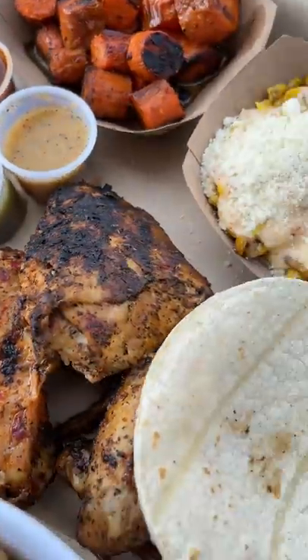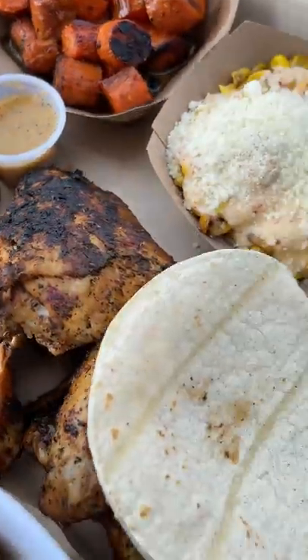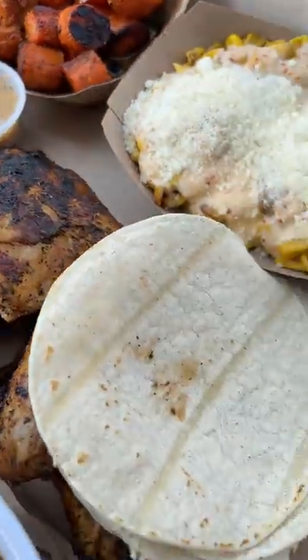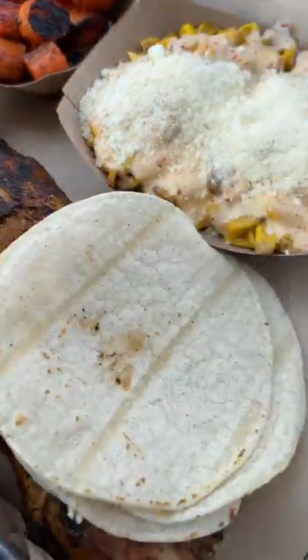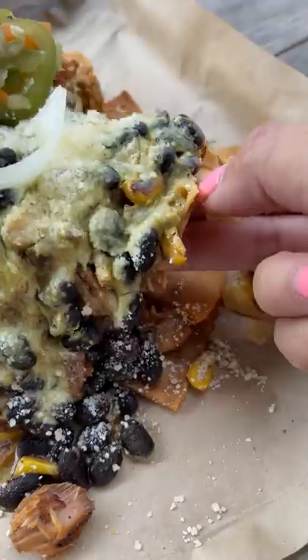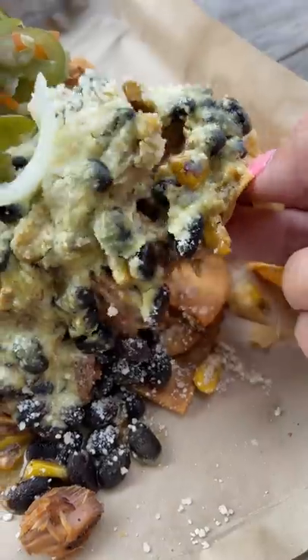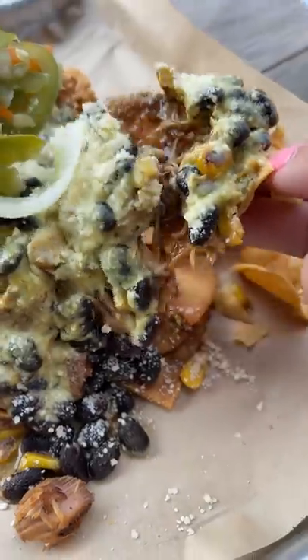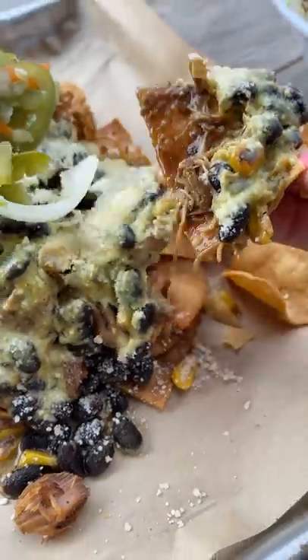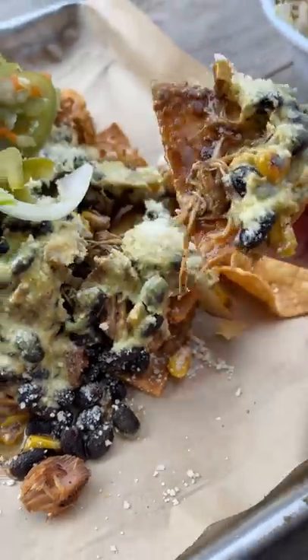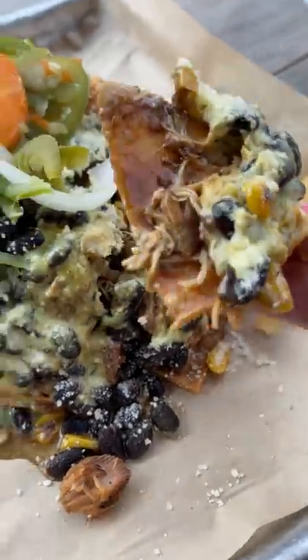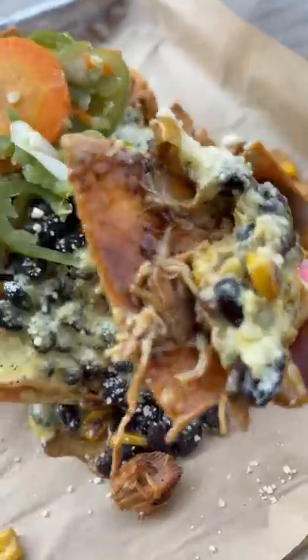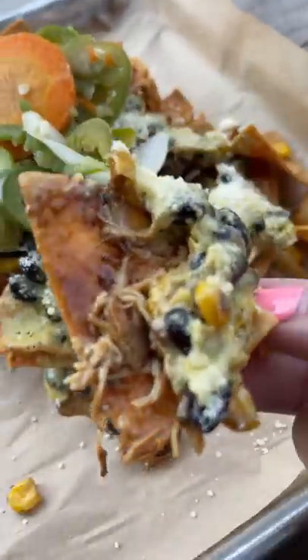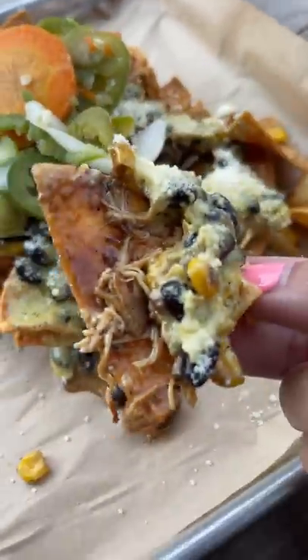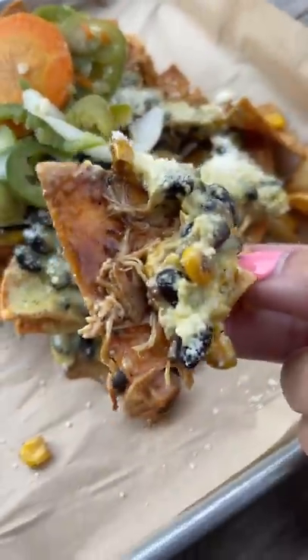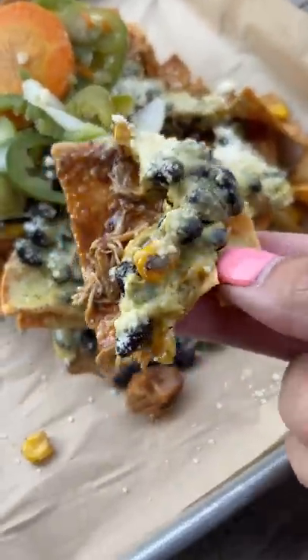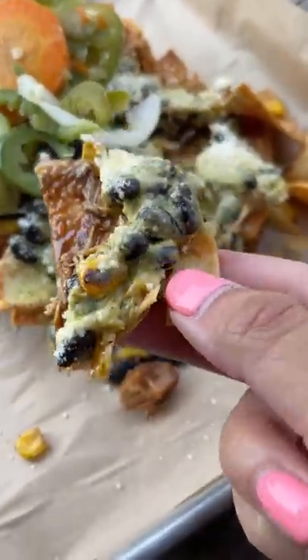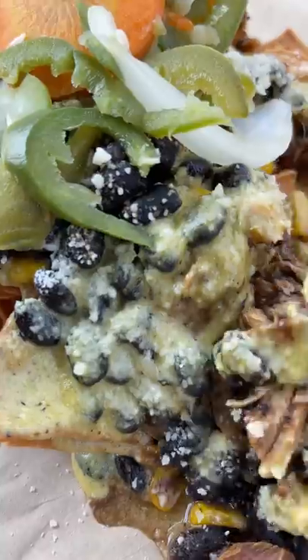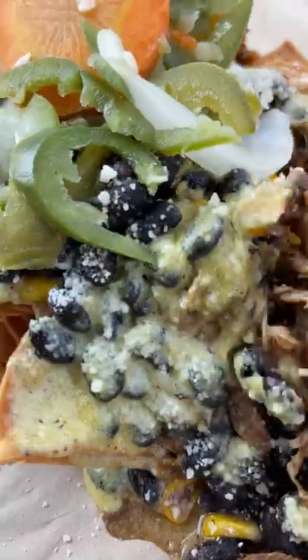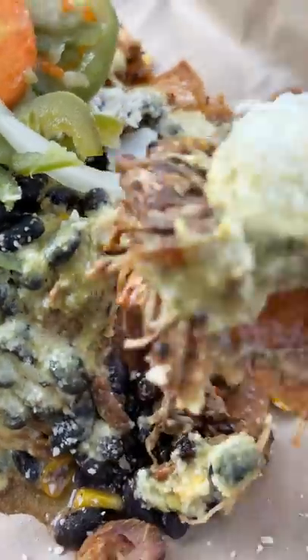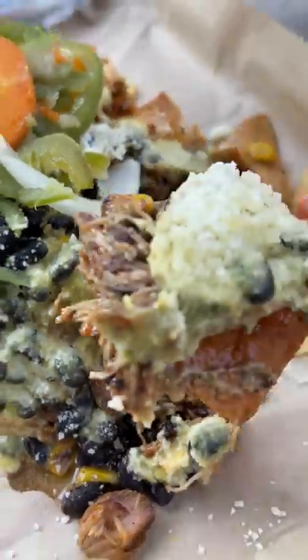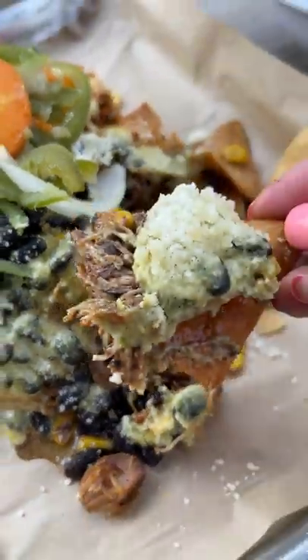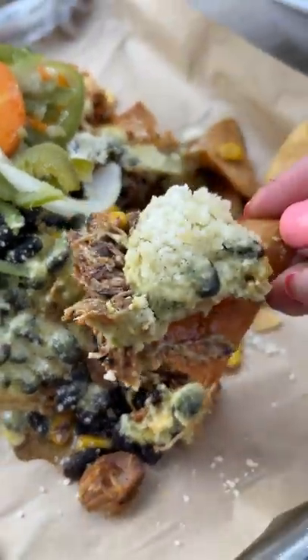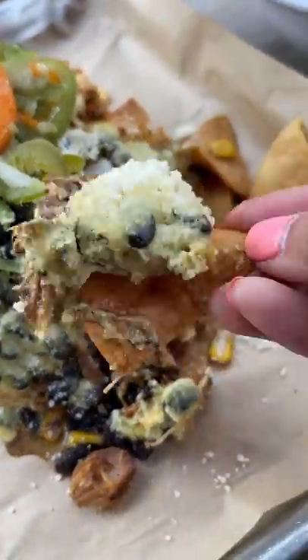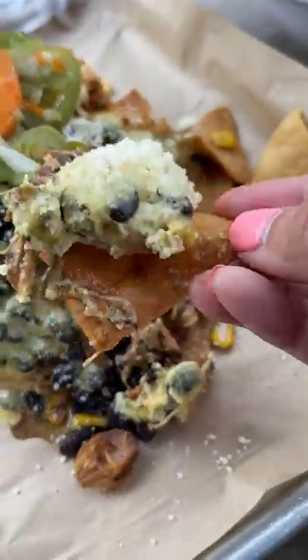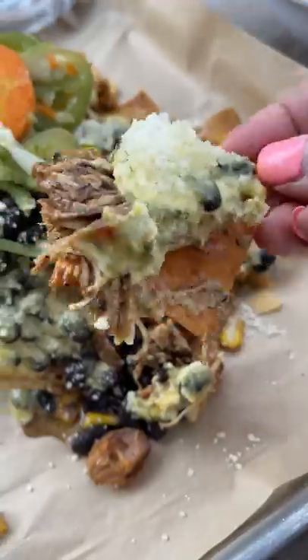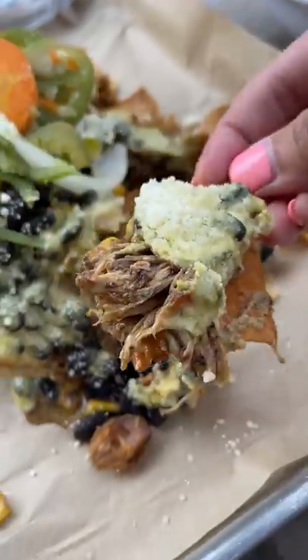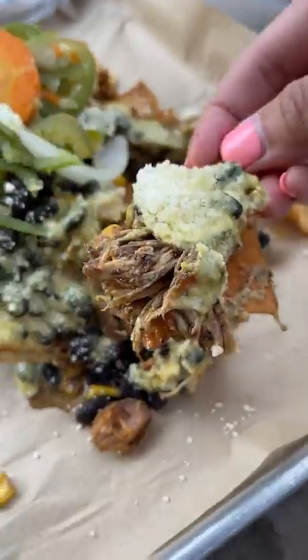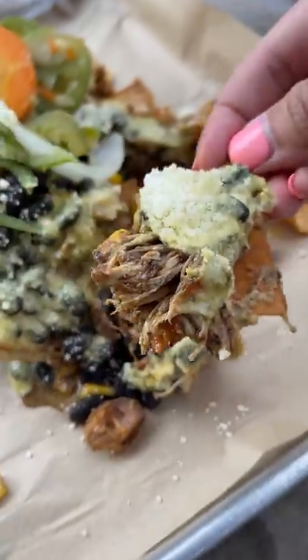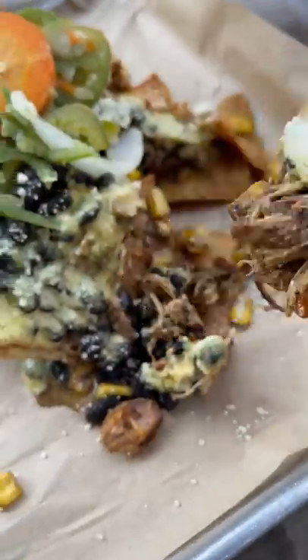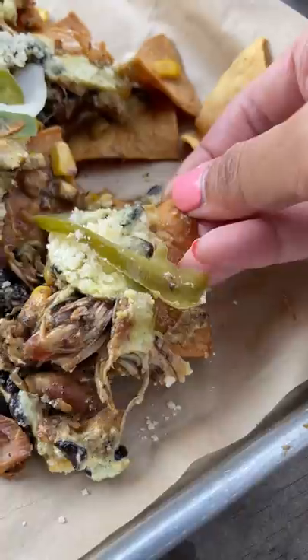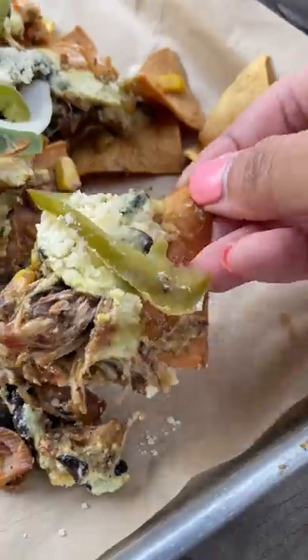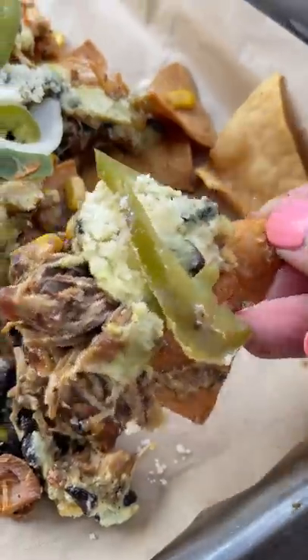Their tortilla chips for the nachos were hefty. They definitely did a great job at holding their carnitas, corn, beans, and everything else.